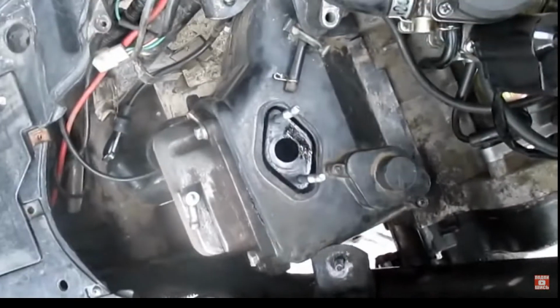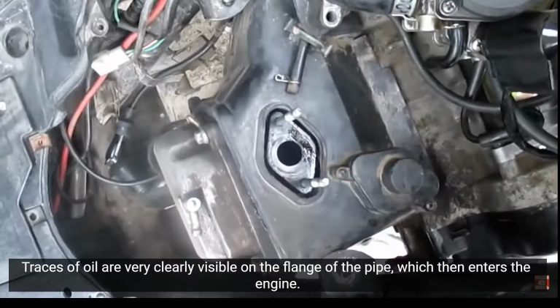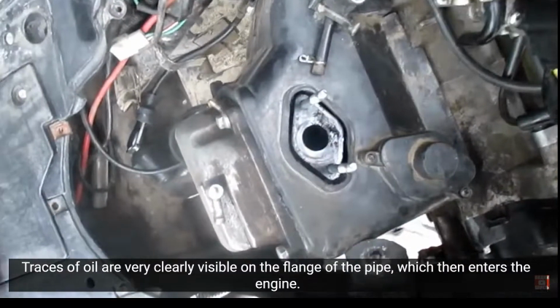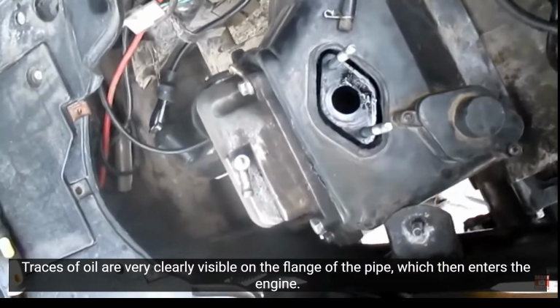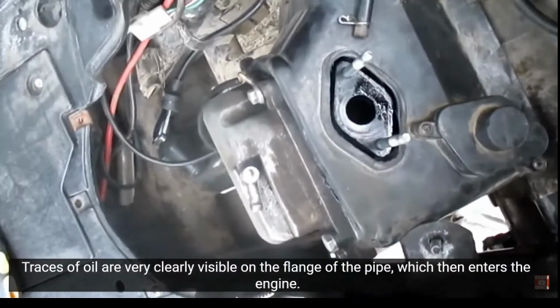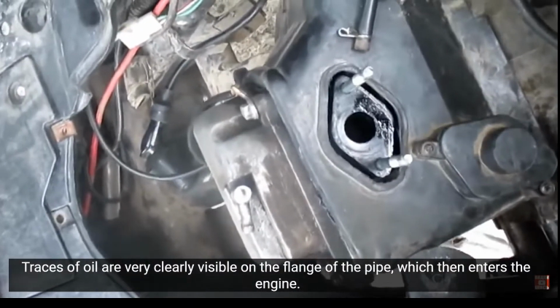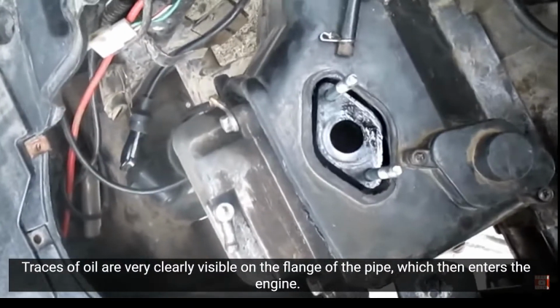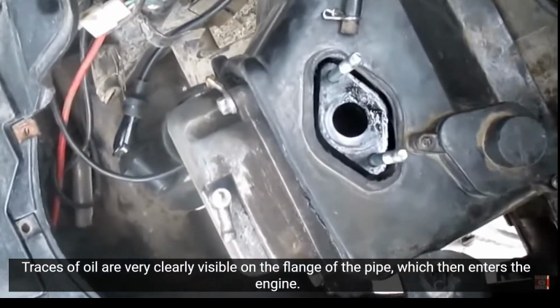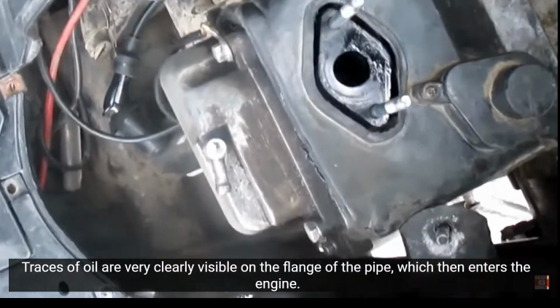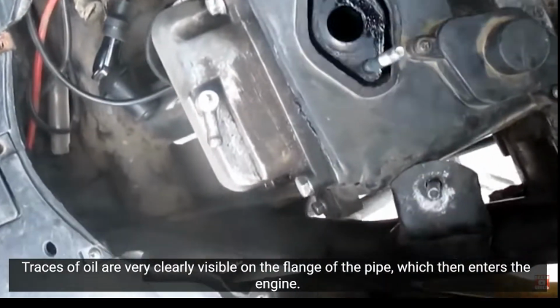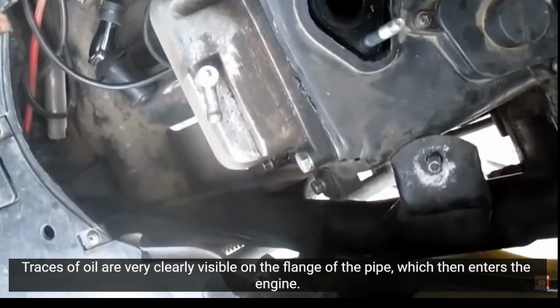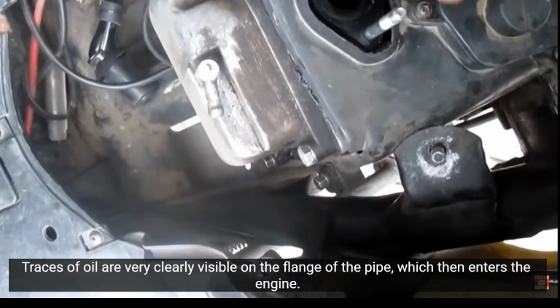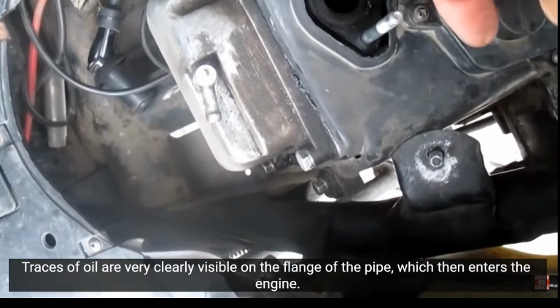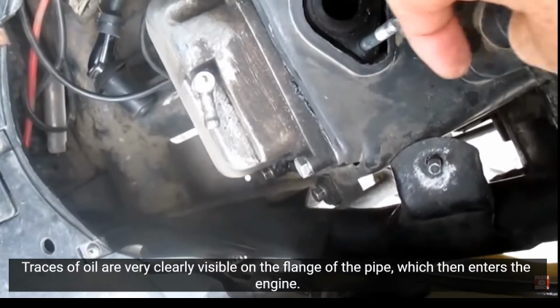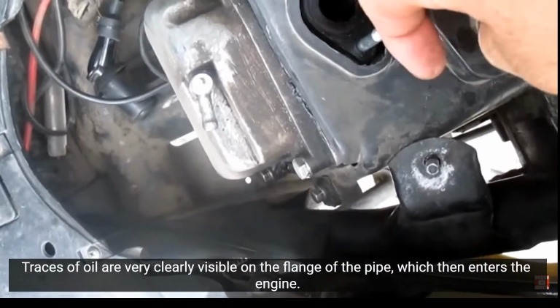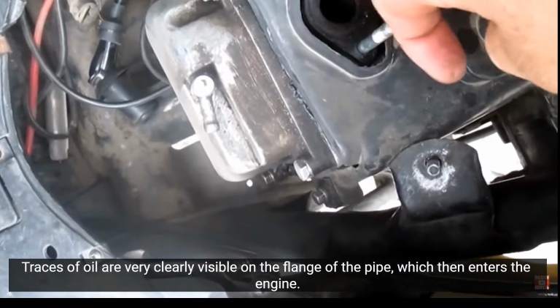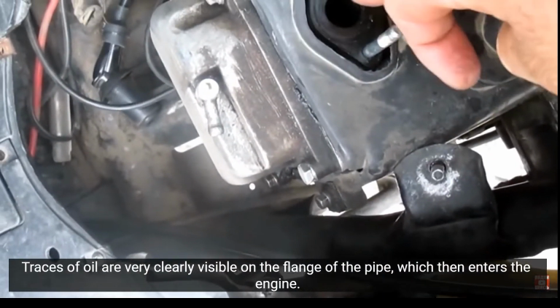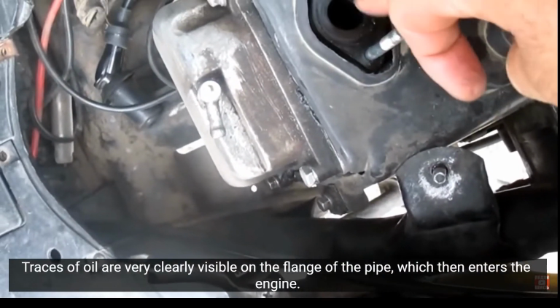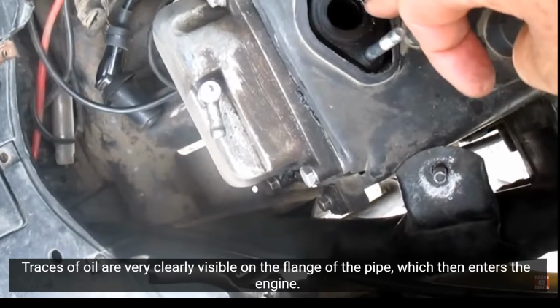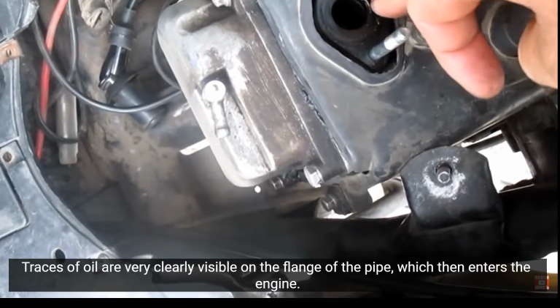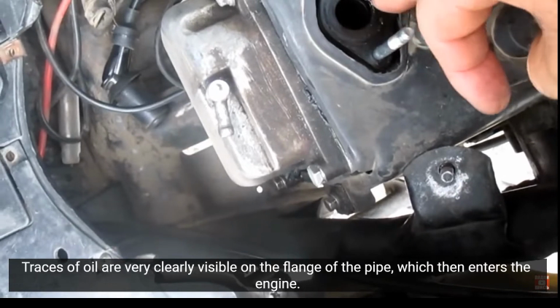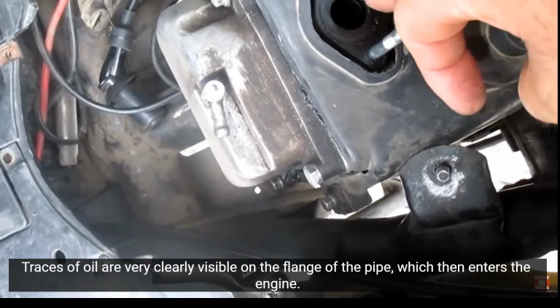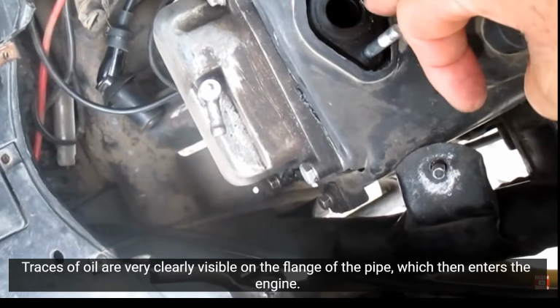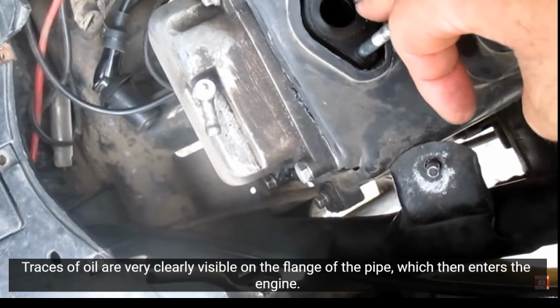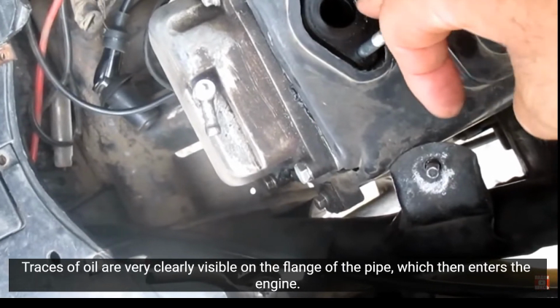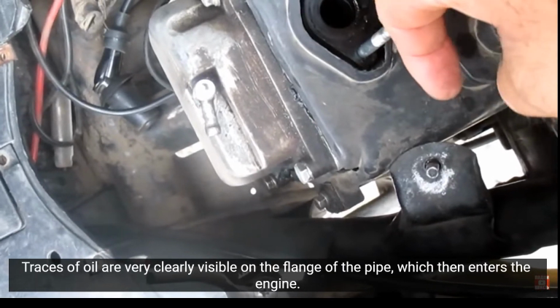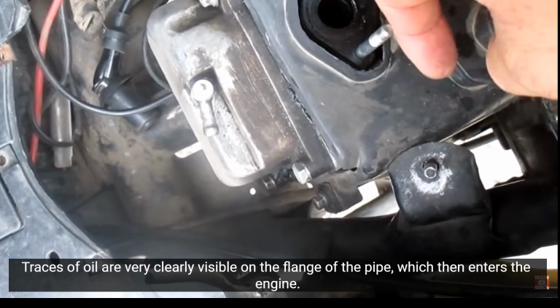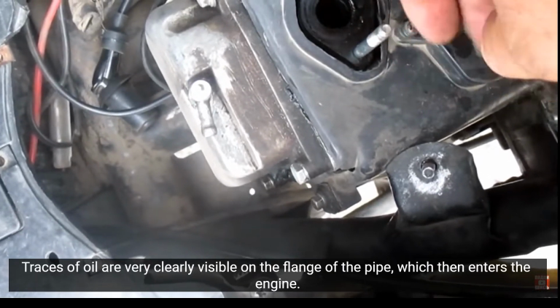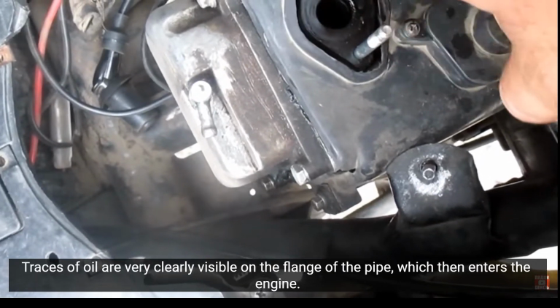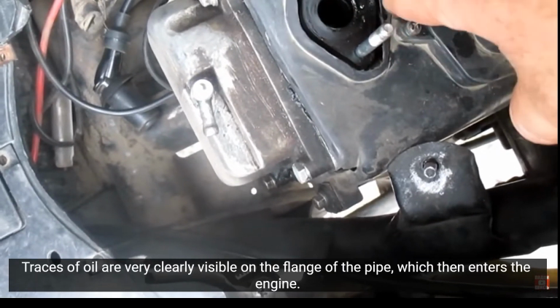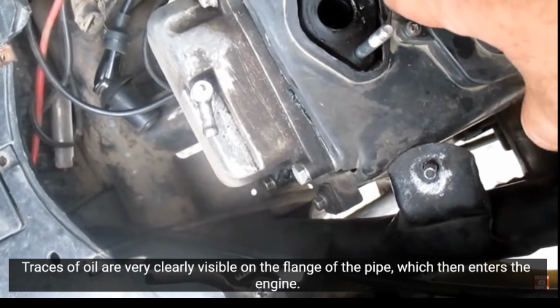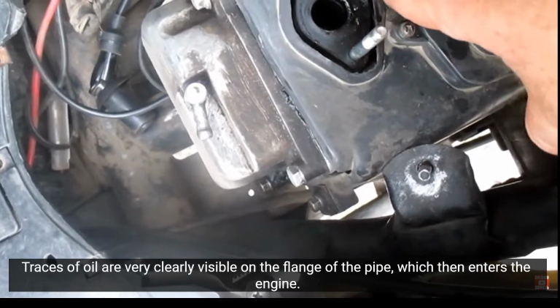Traces of oil are very clearly visible on the flange of the pipe, which then enters the engine.